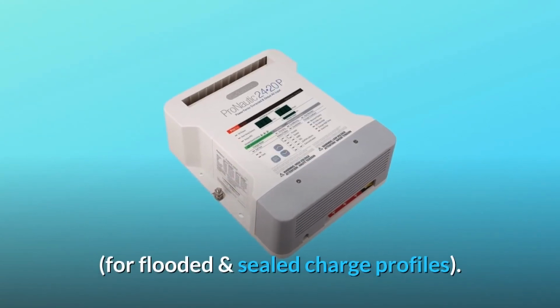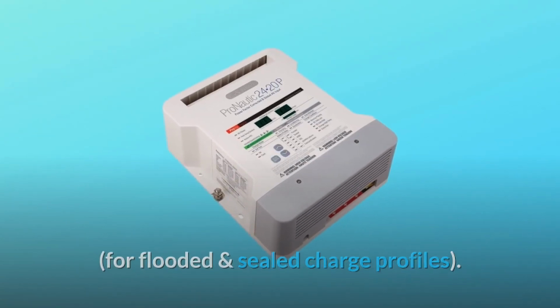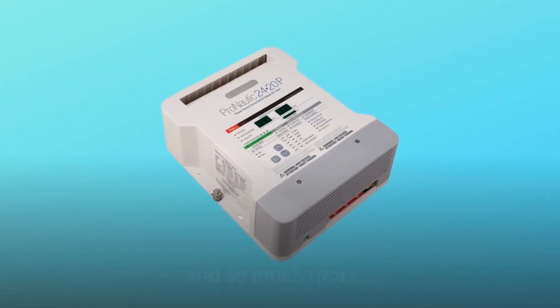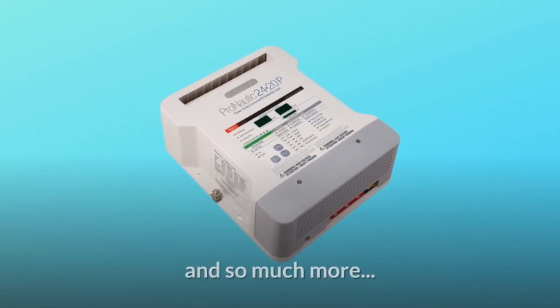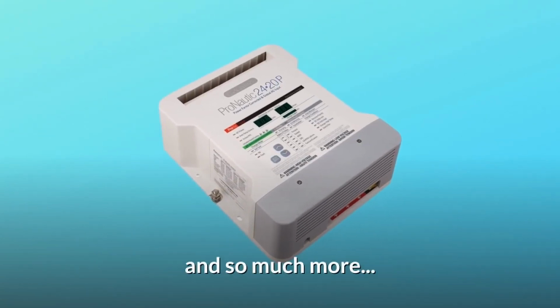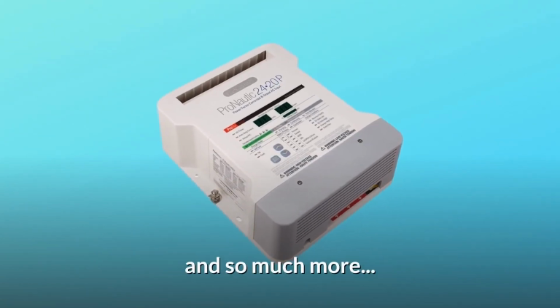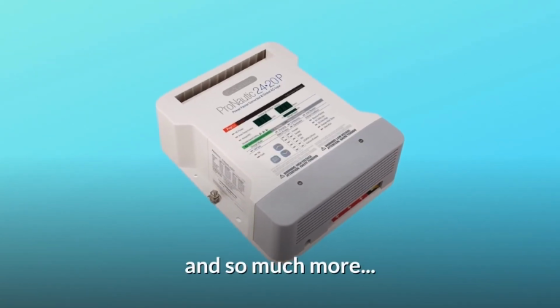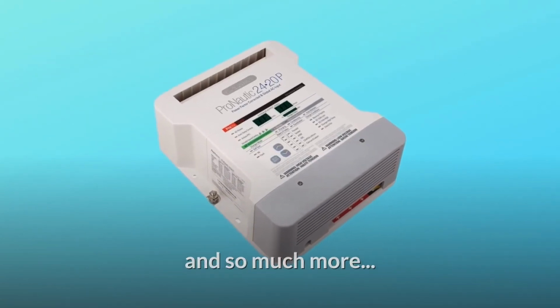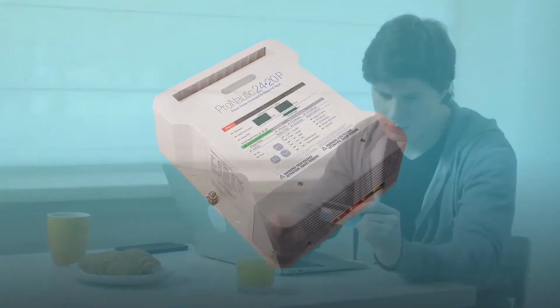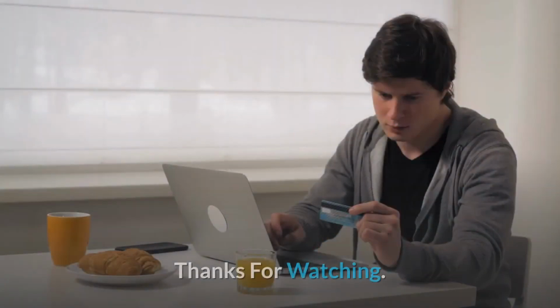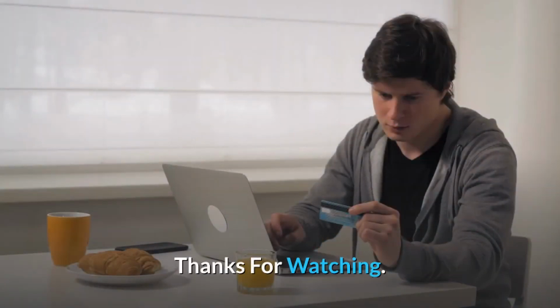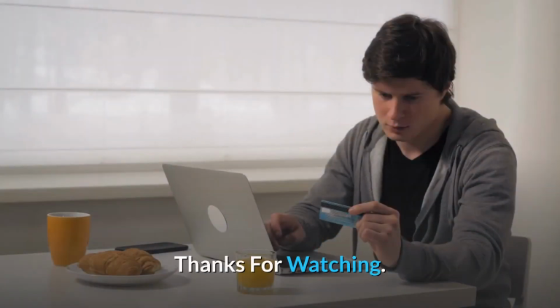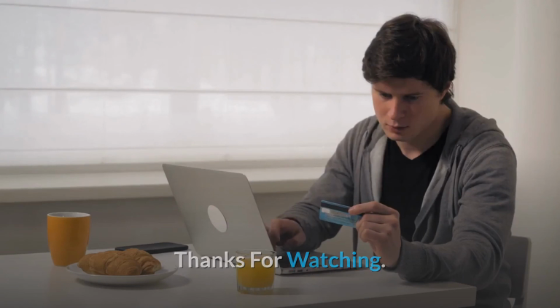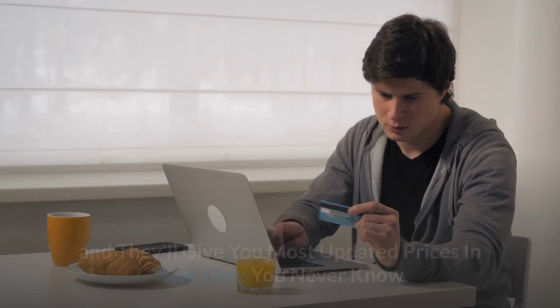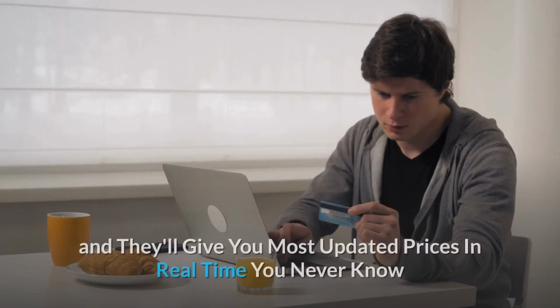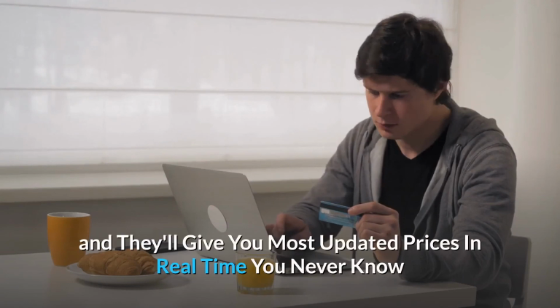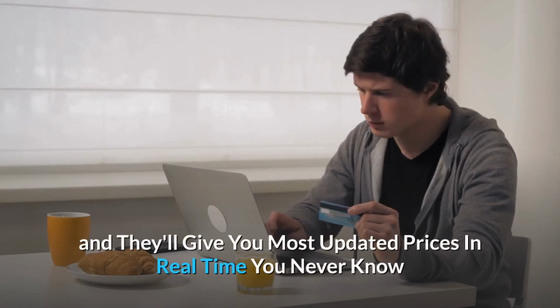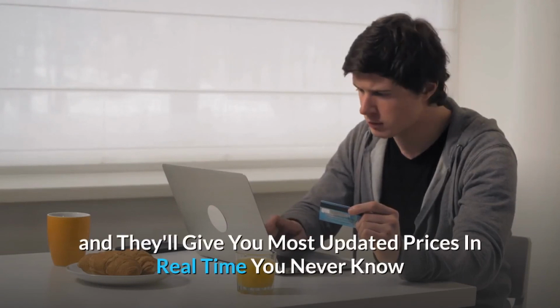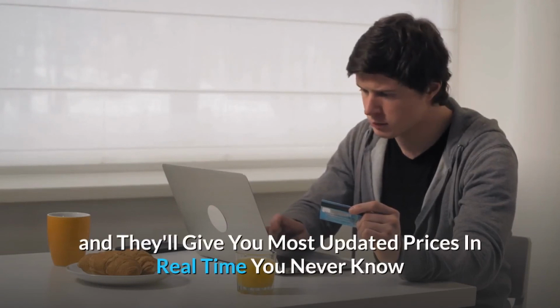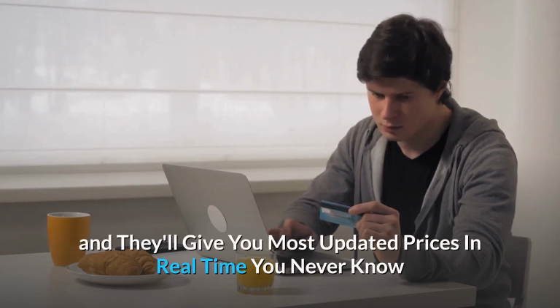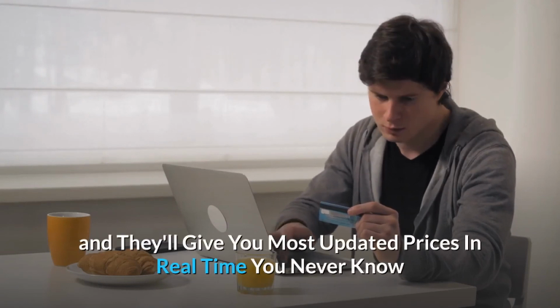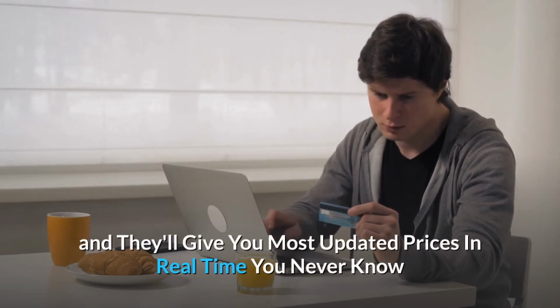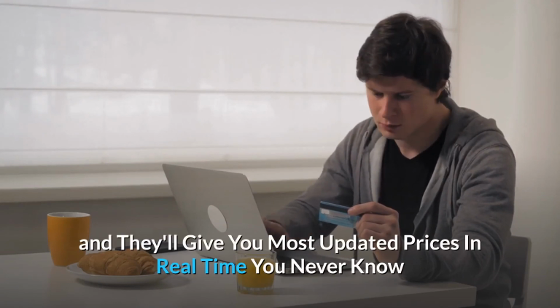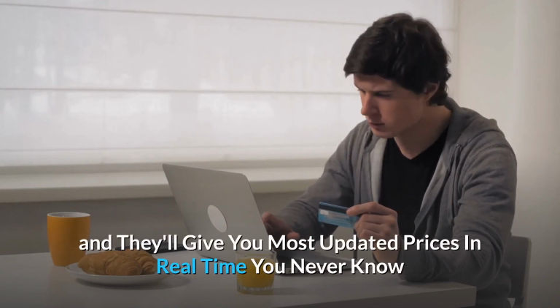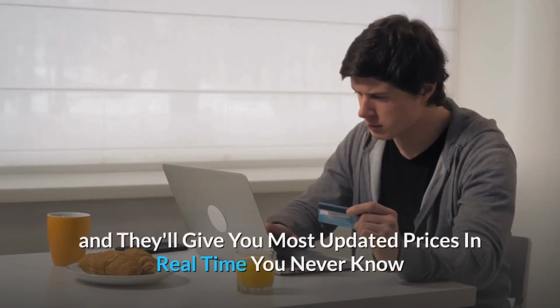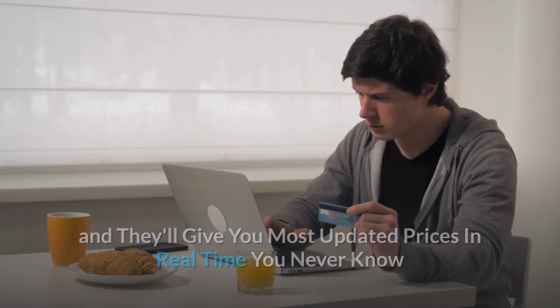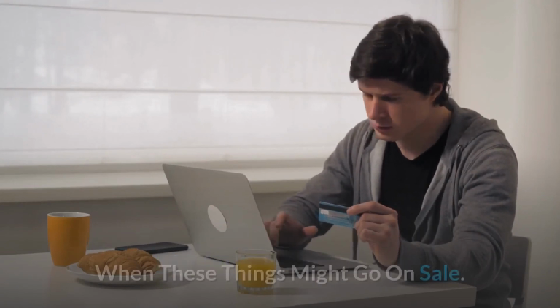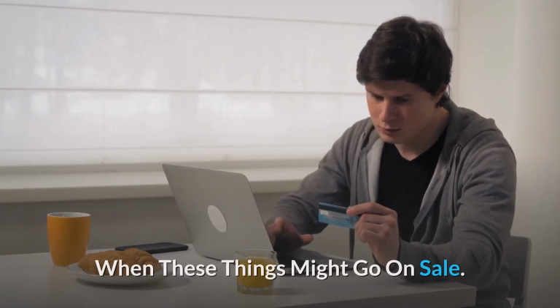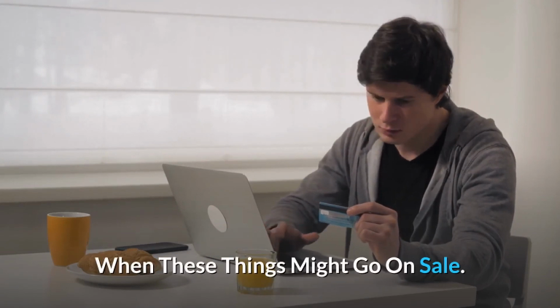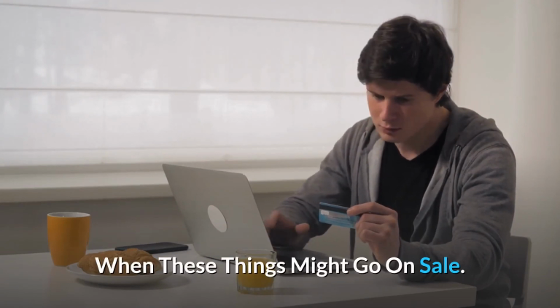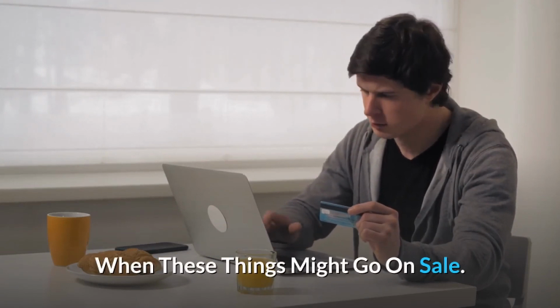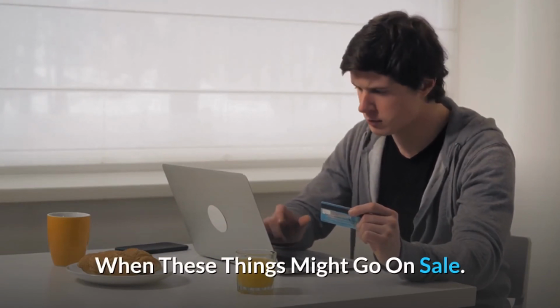And so much more. Thanks for watching — check the link for the most updated prices in real time; you never know when these things might go on sale.